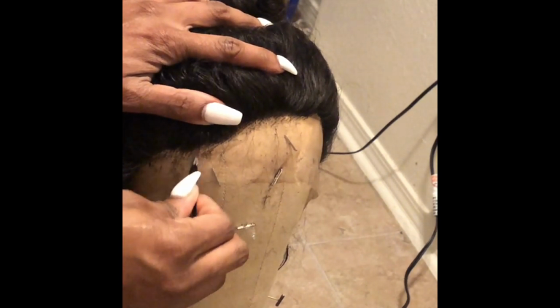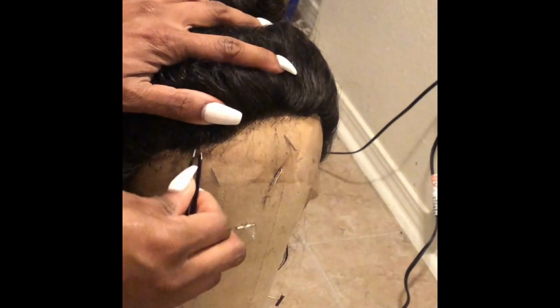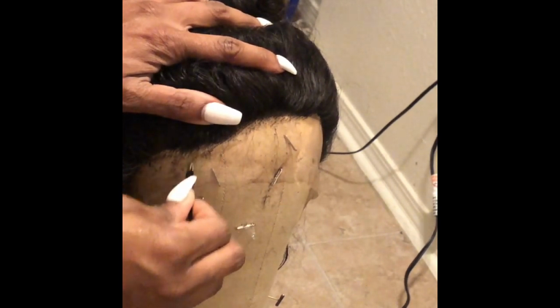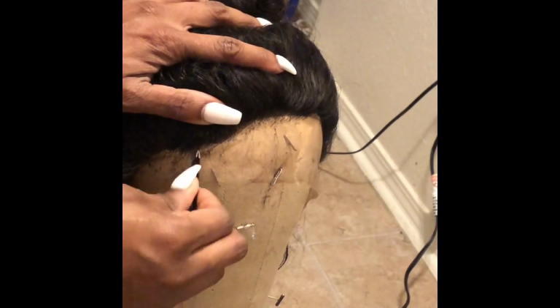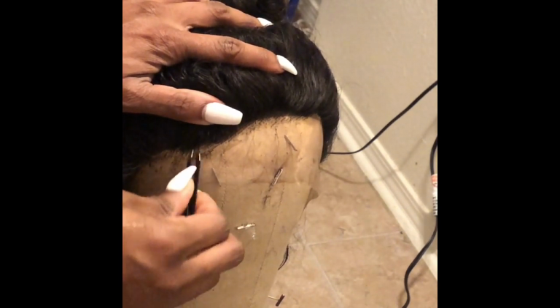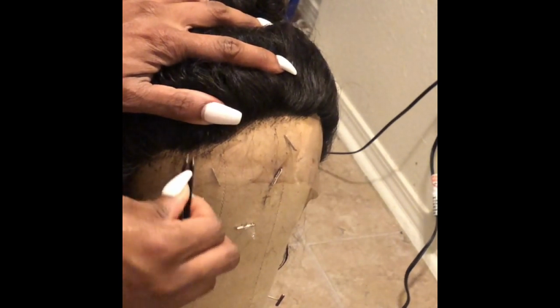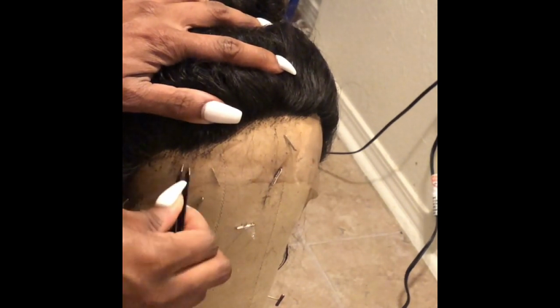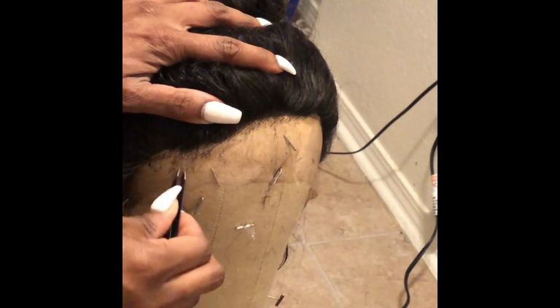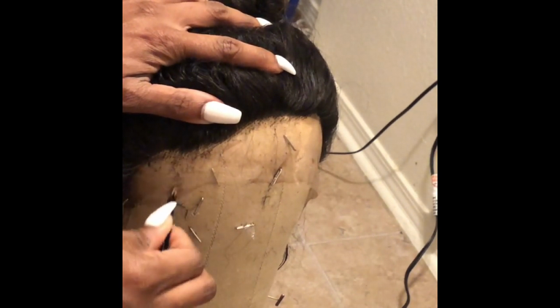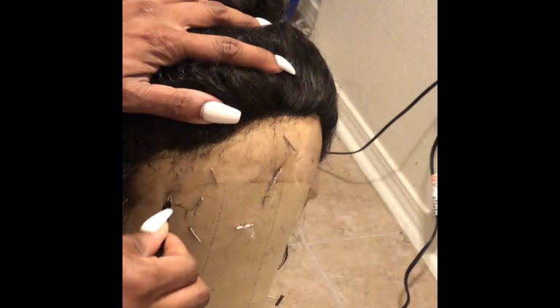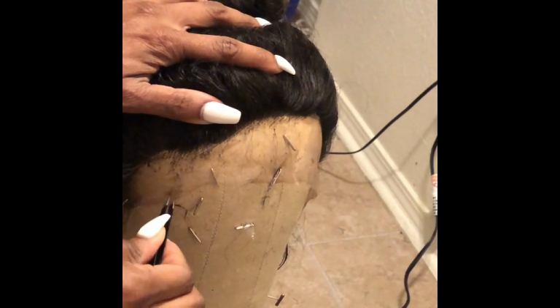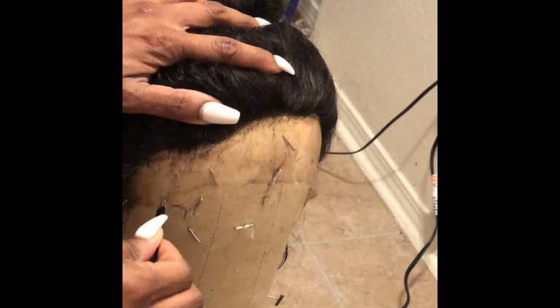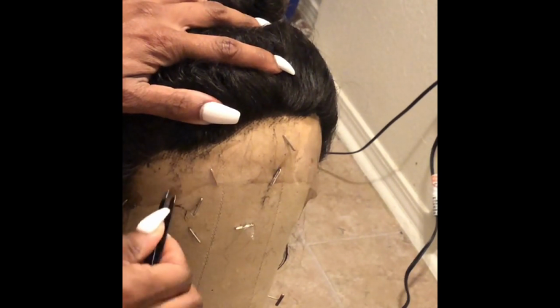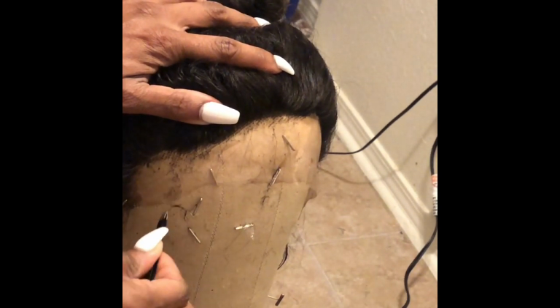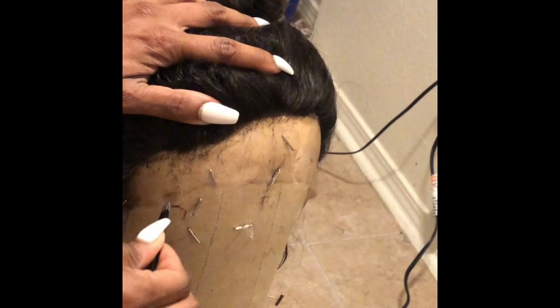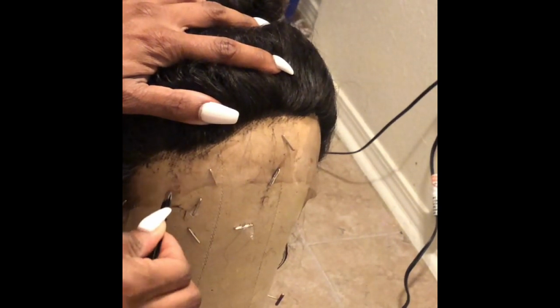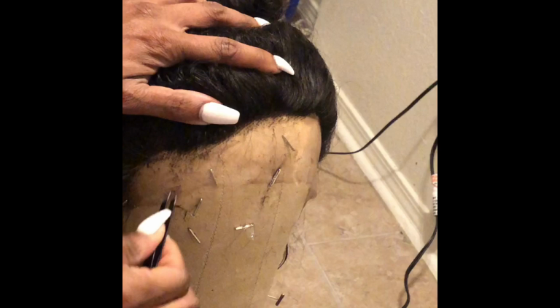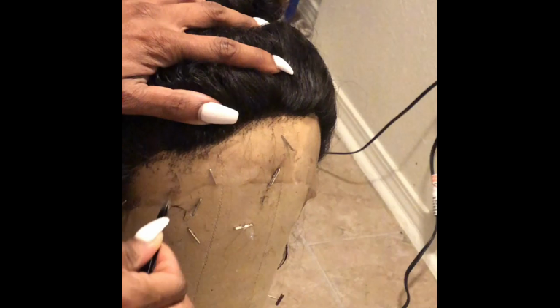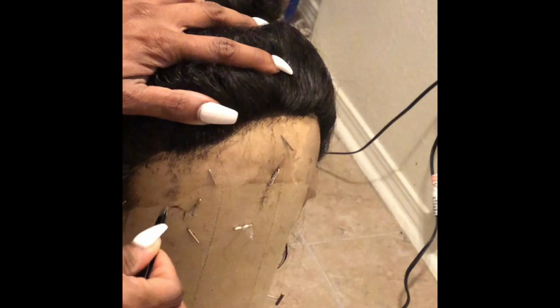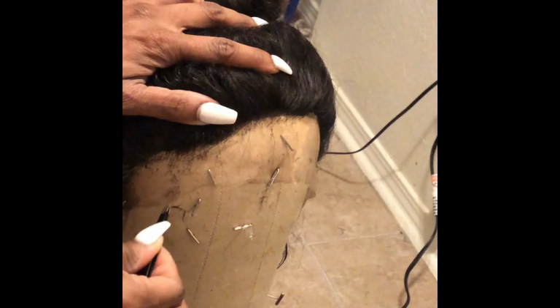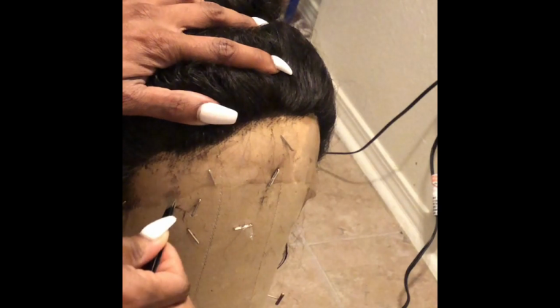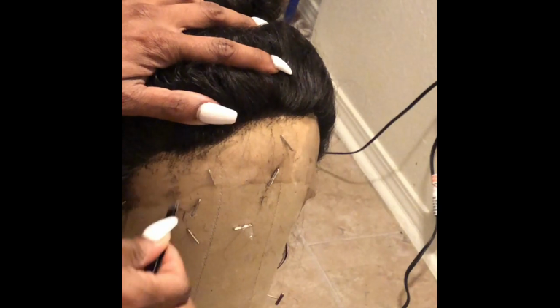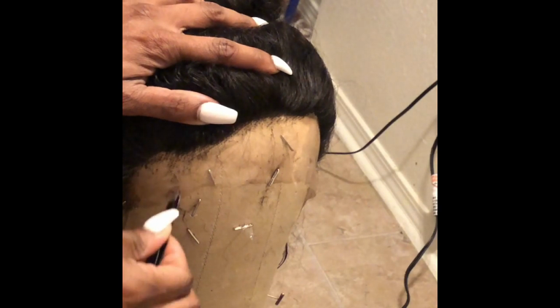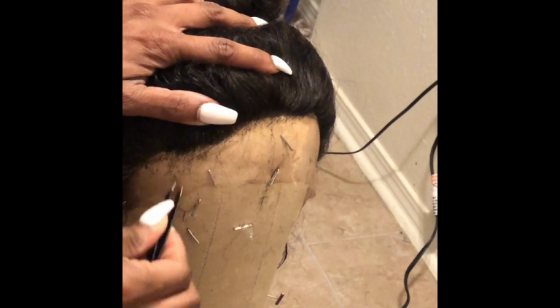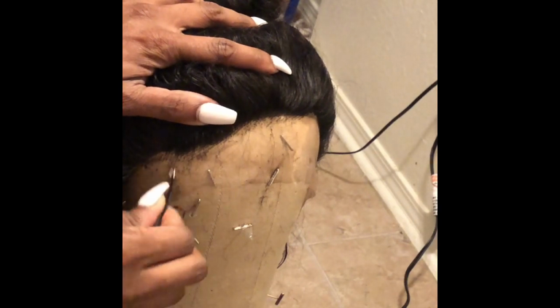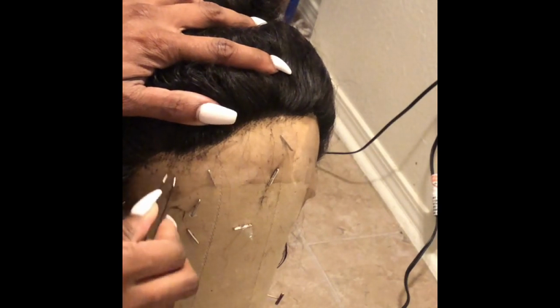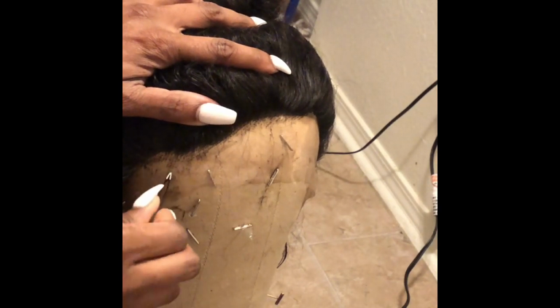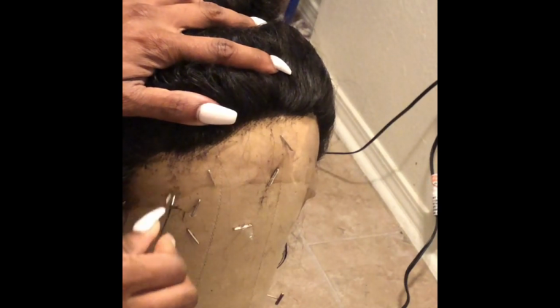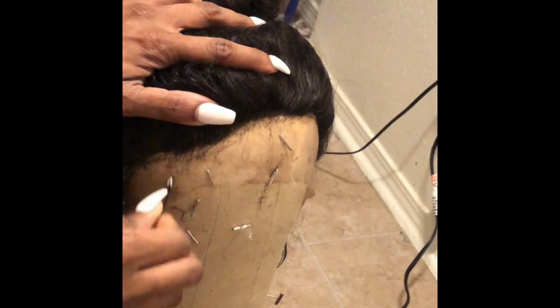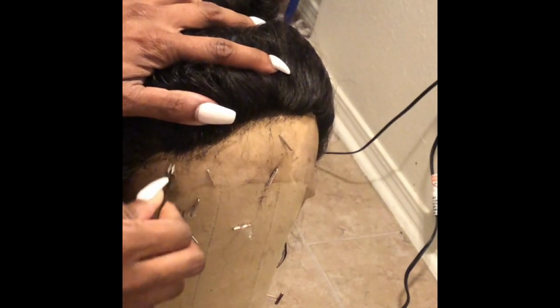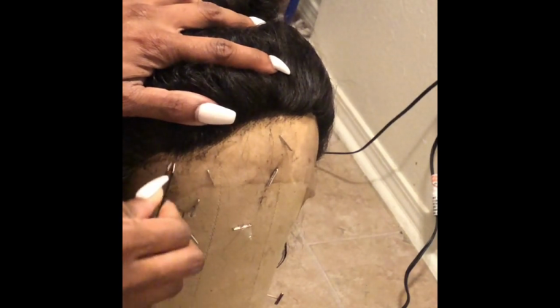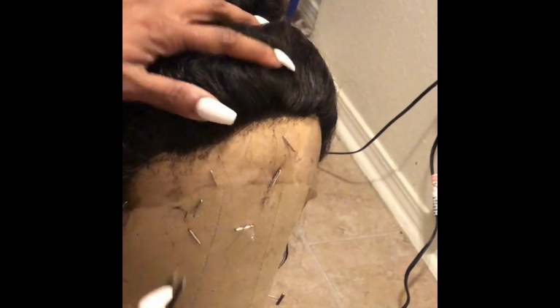It seems like I've been spending most of my time trying to get this plucking right.